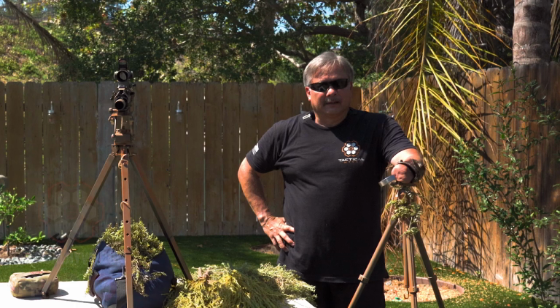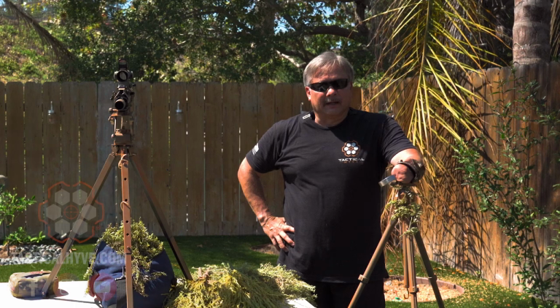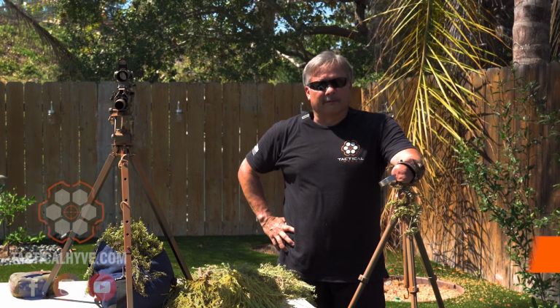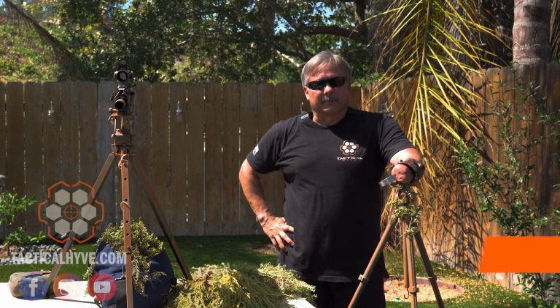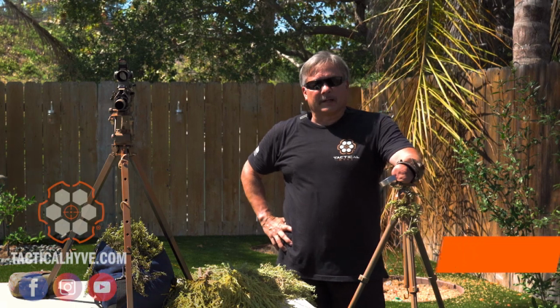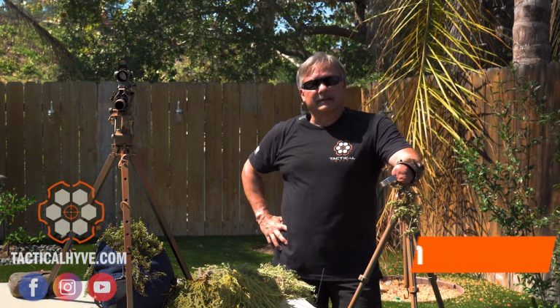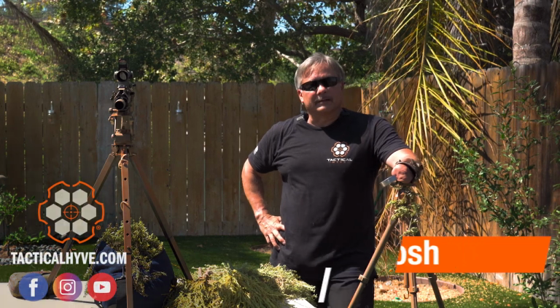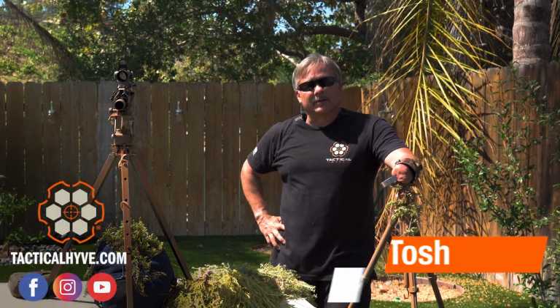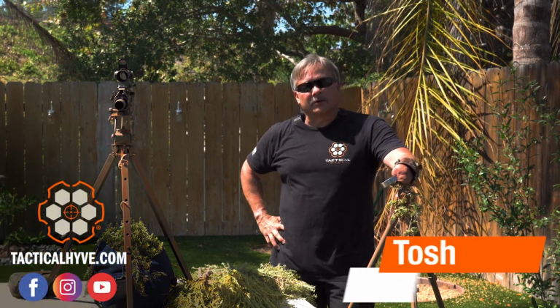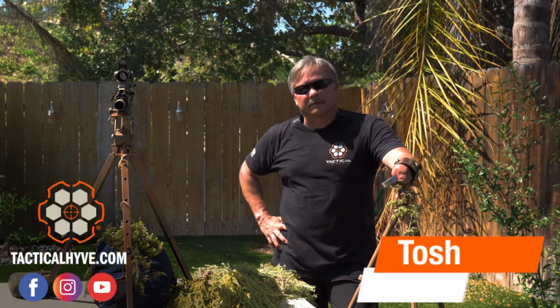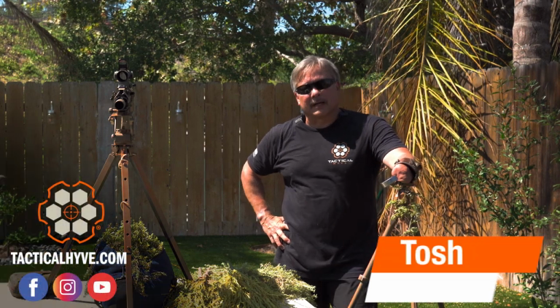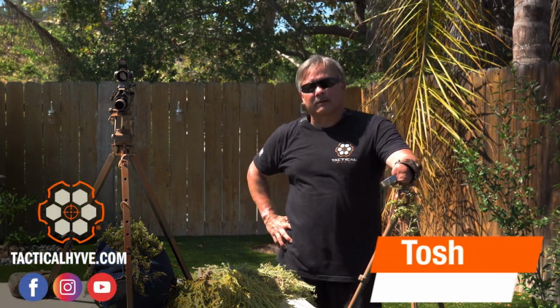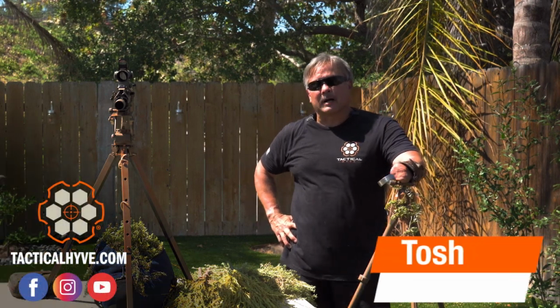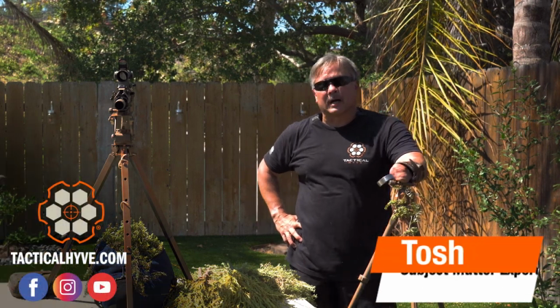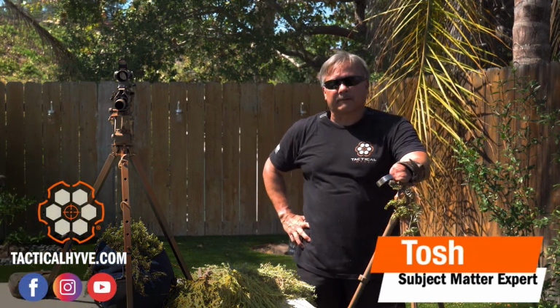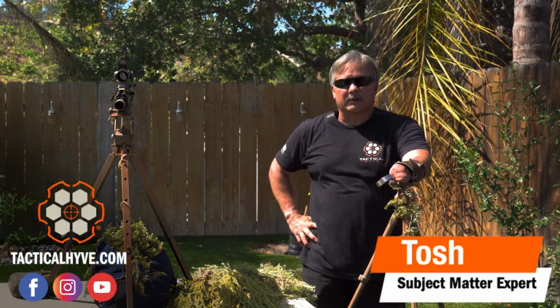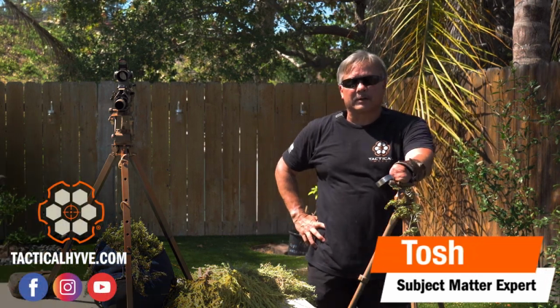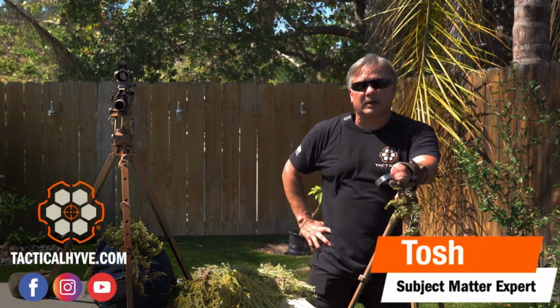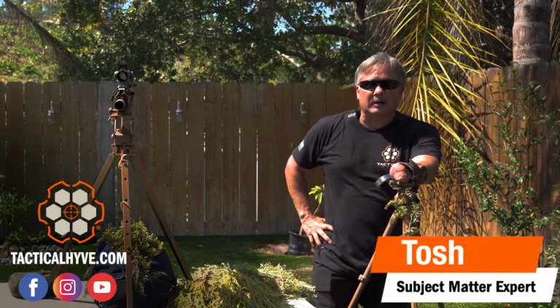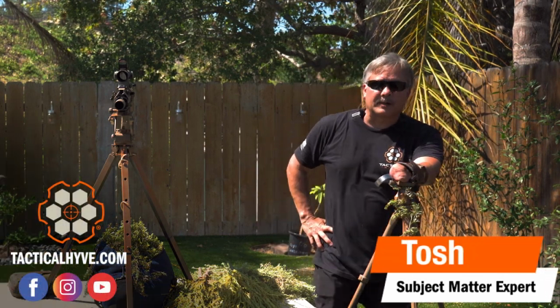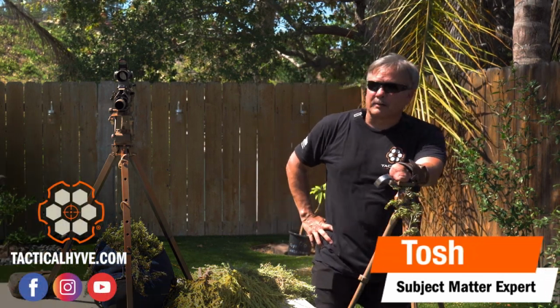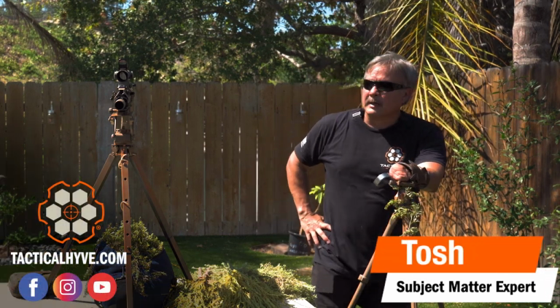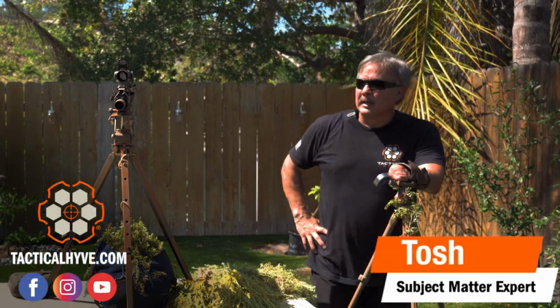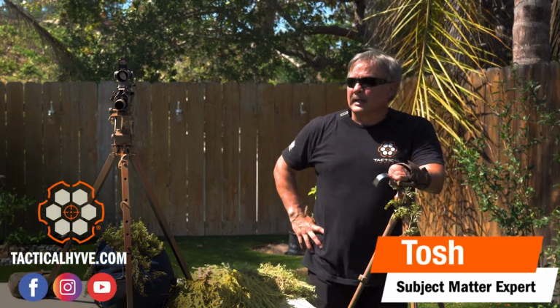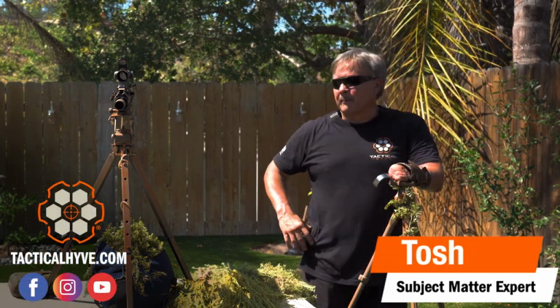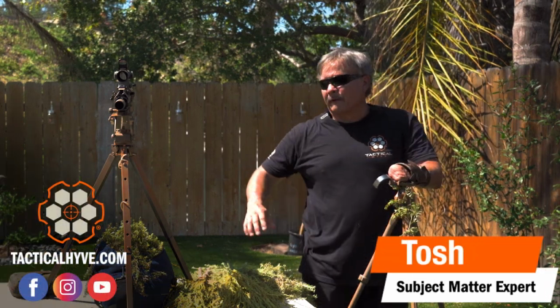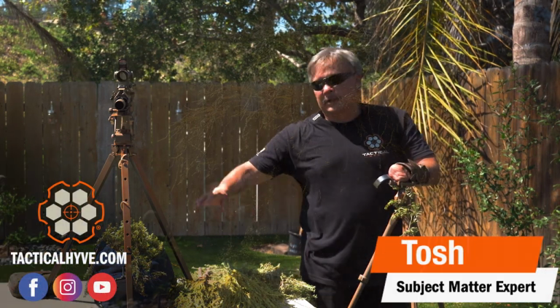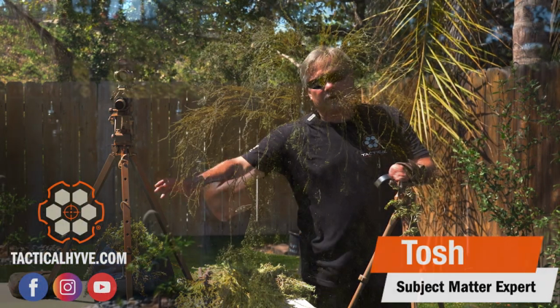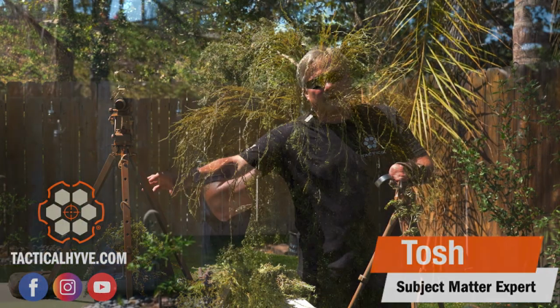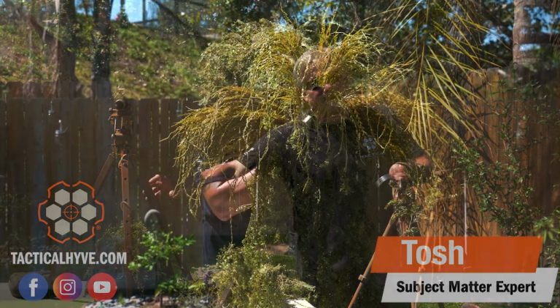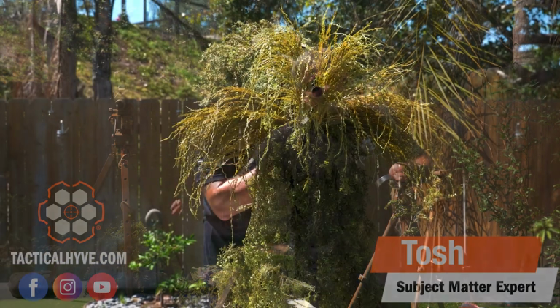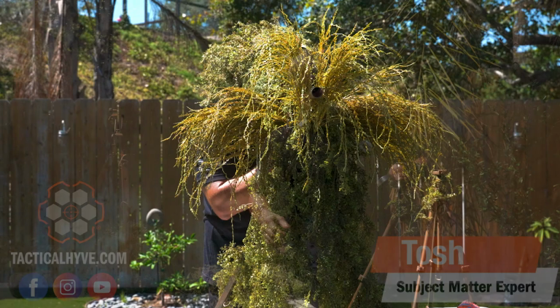Hey everybody, this is Tosh with TechcoHive, and we're going to talk about camouflaging tripods.